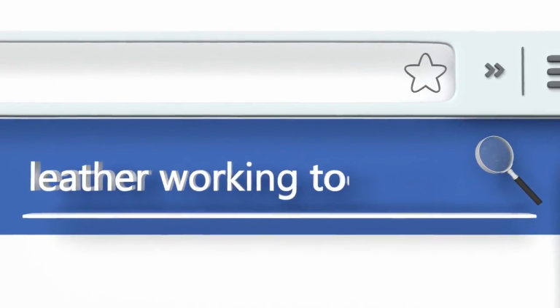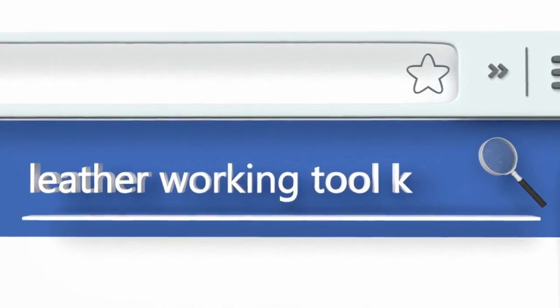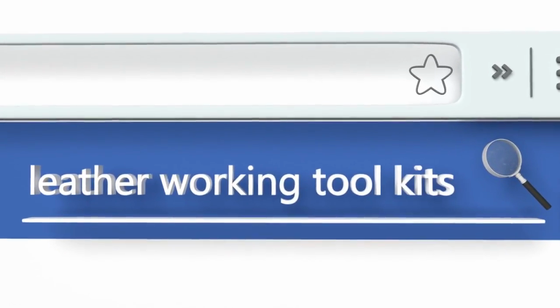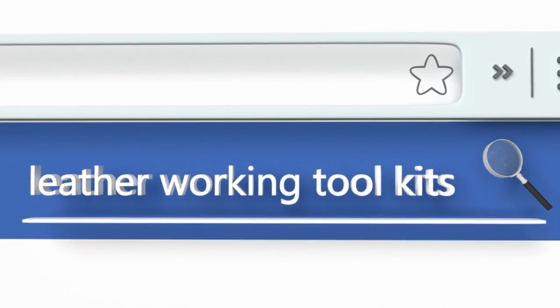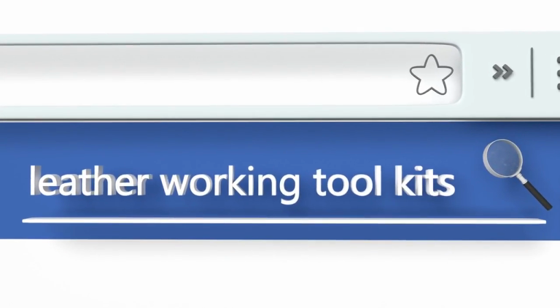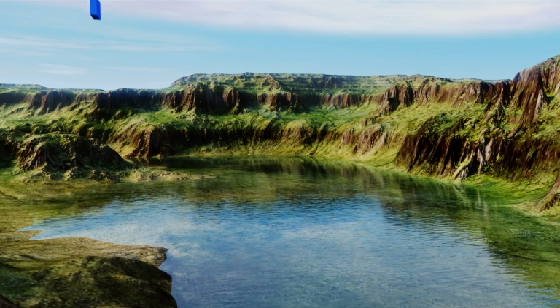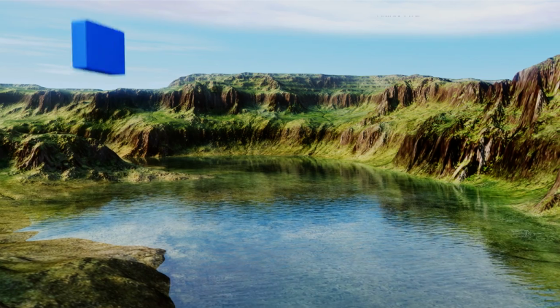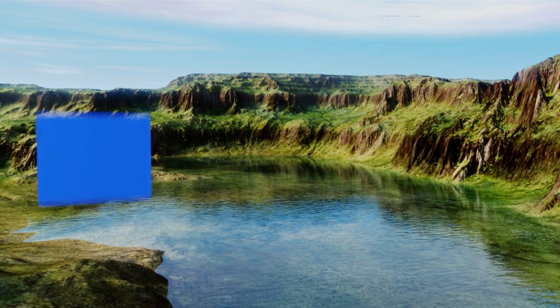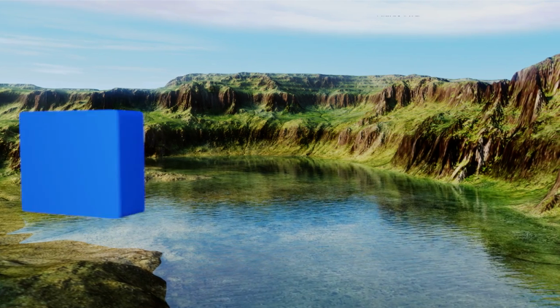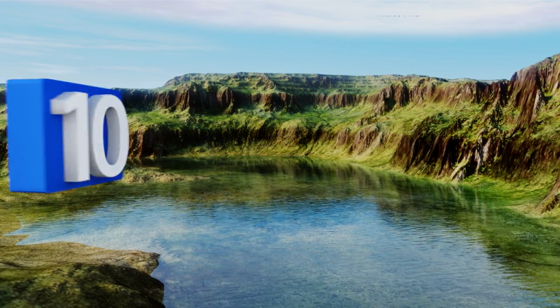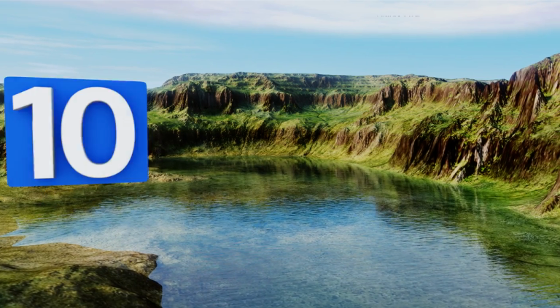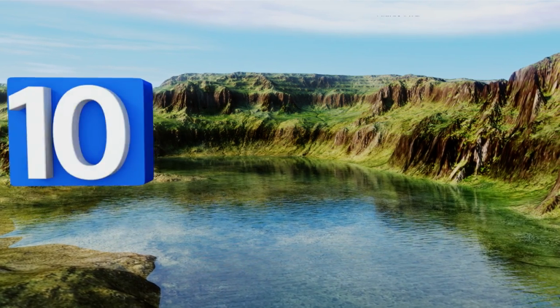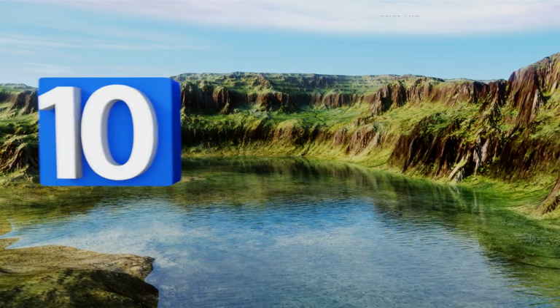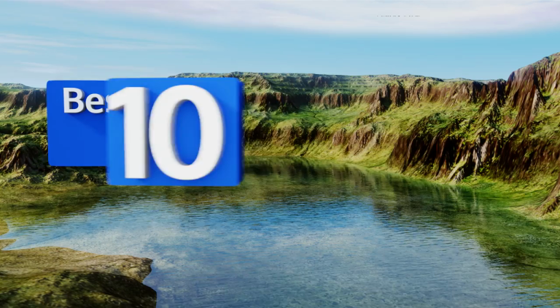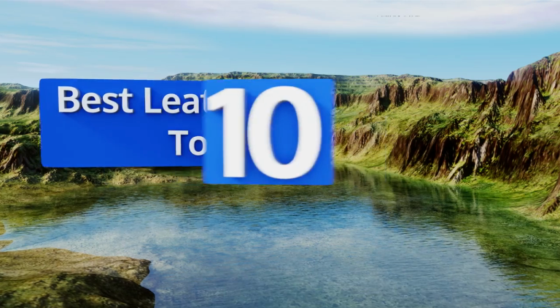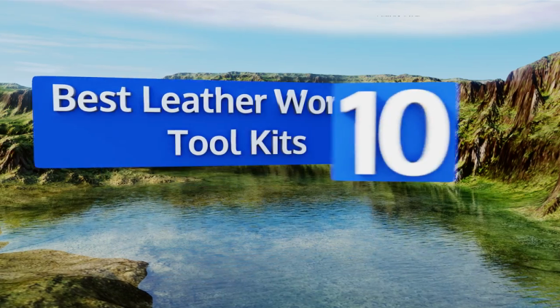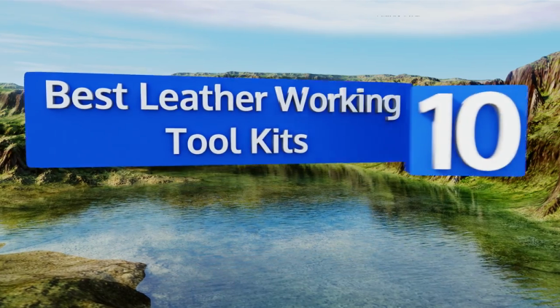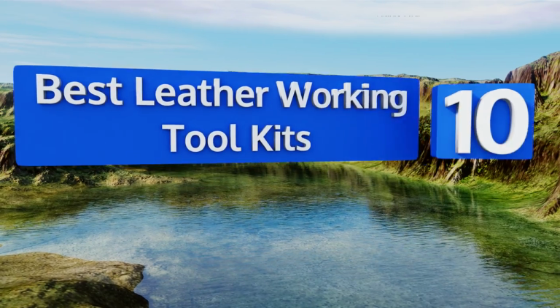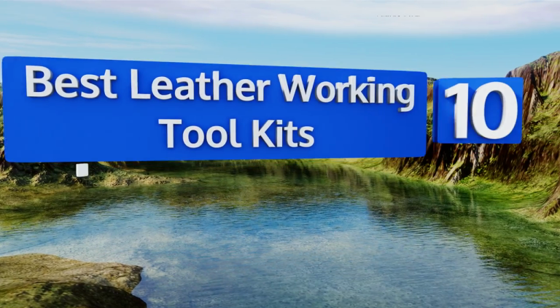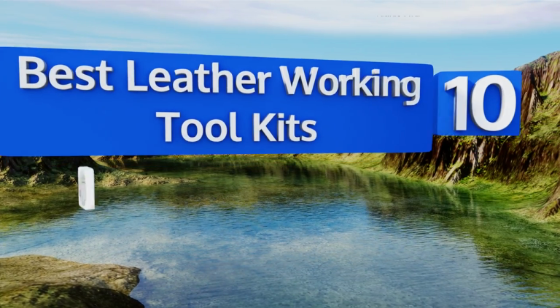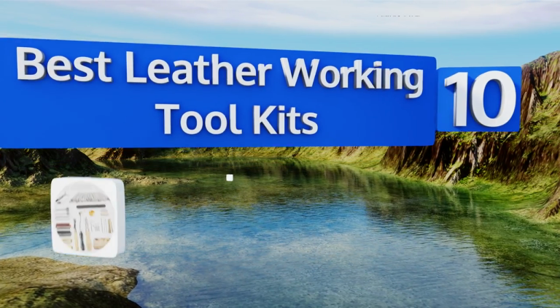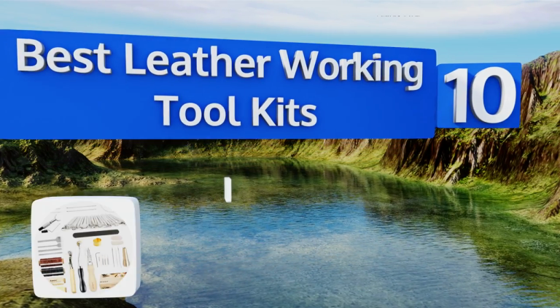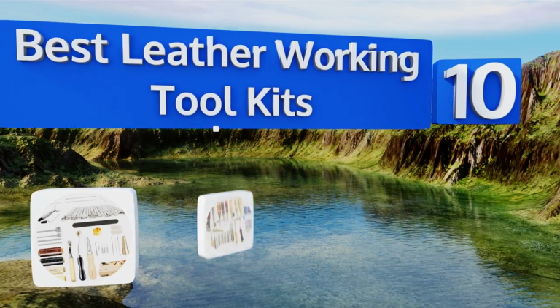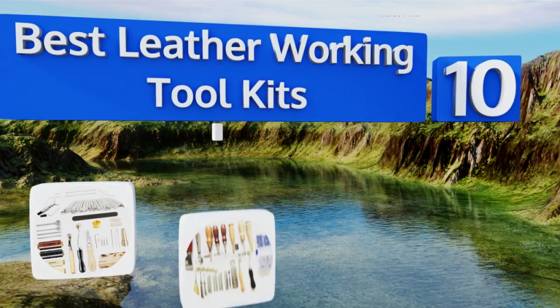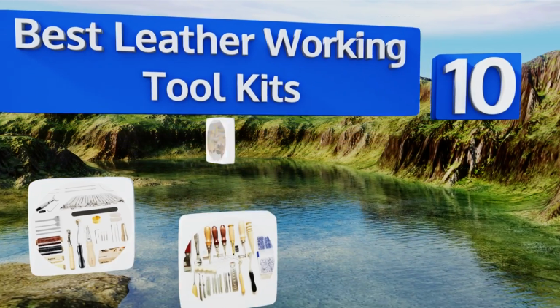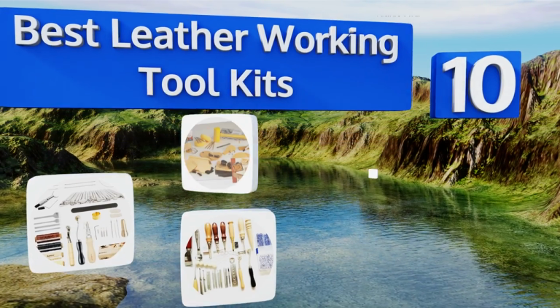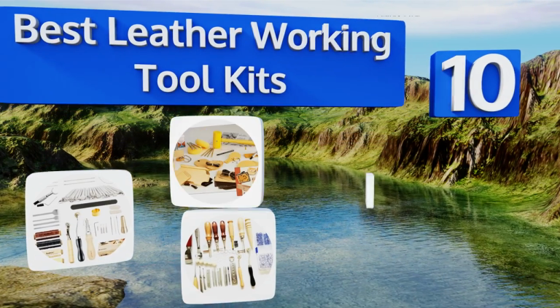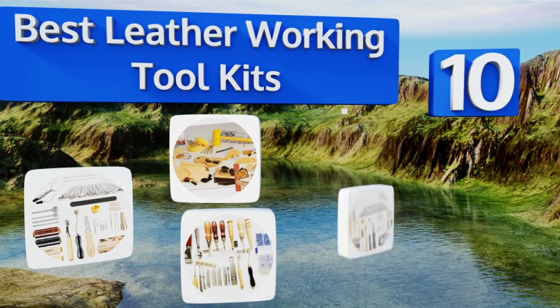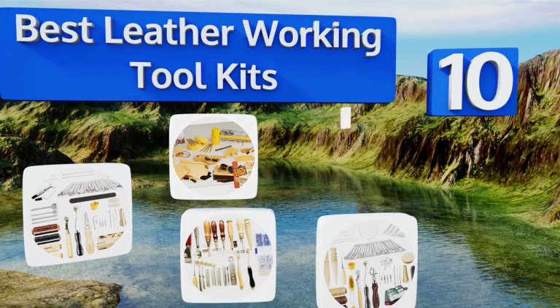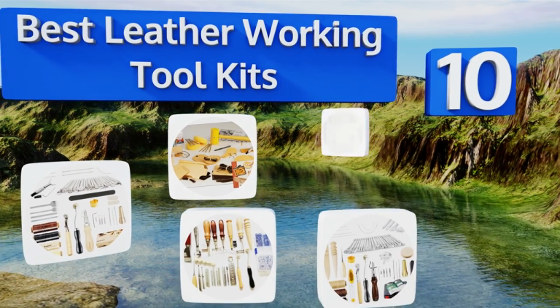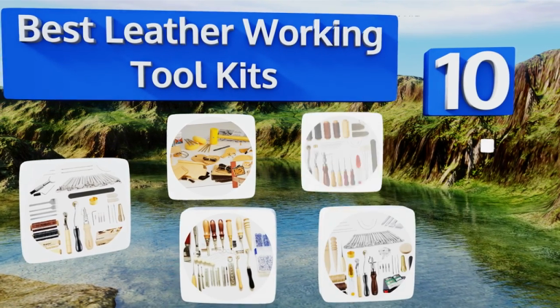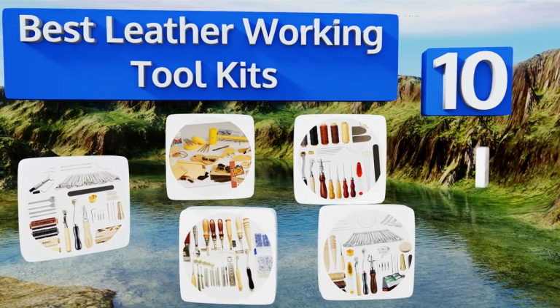EasyVid presents the 10 best leatherworking toolkits. Let's get started with the list.